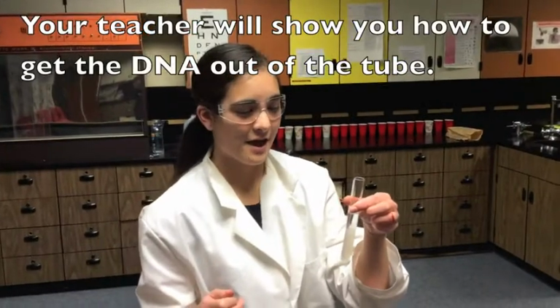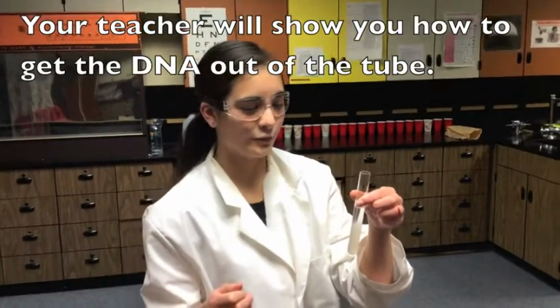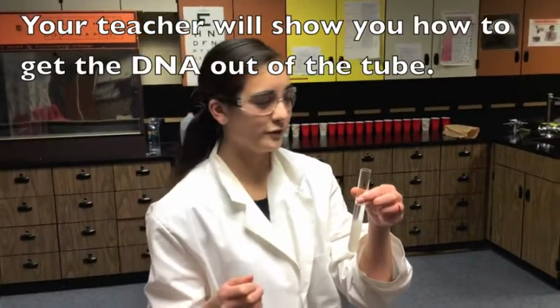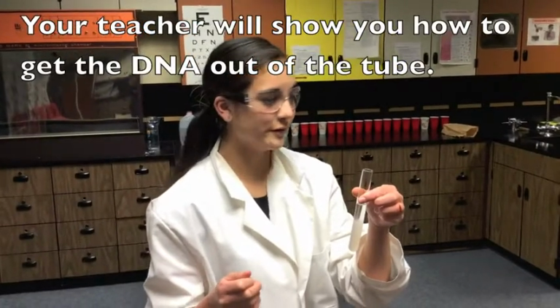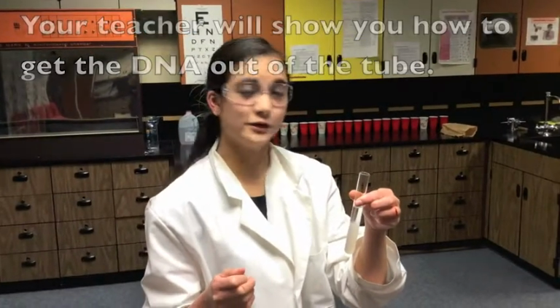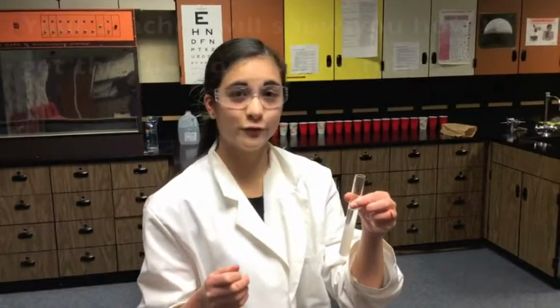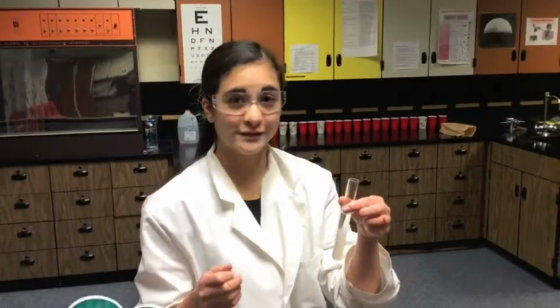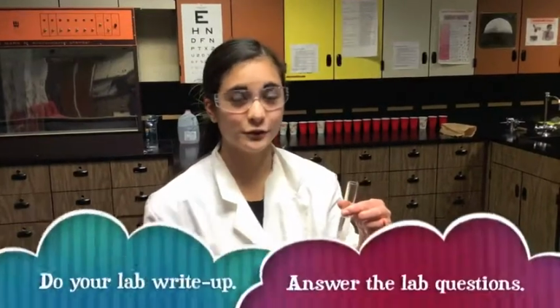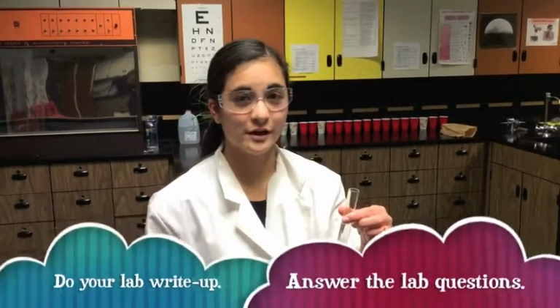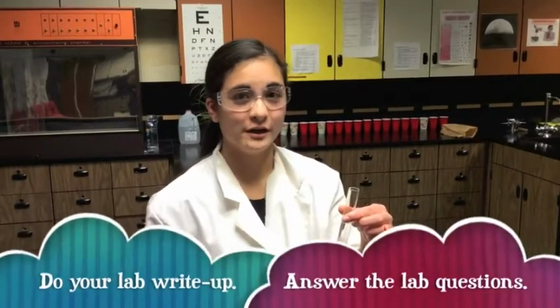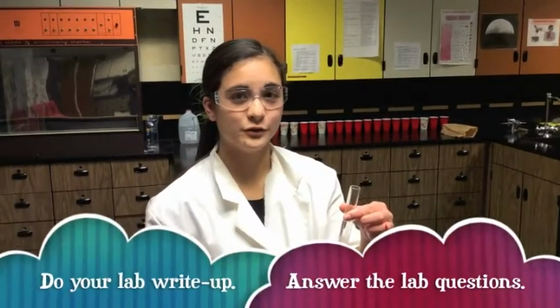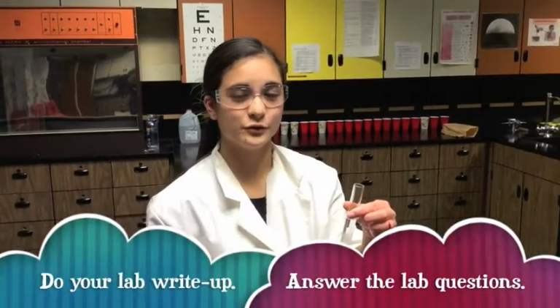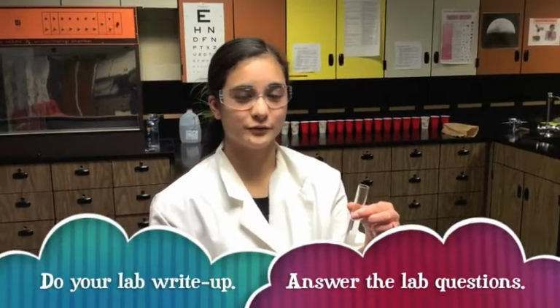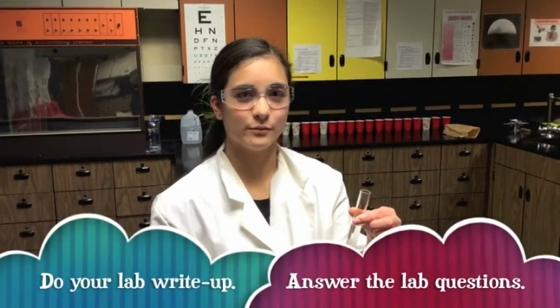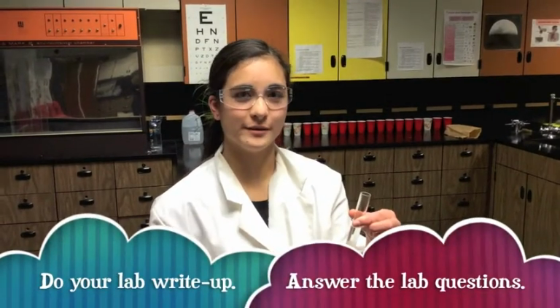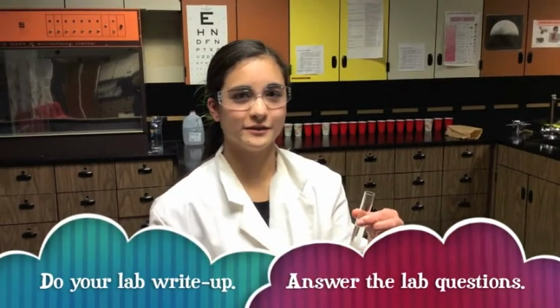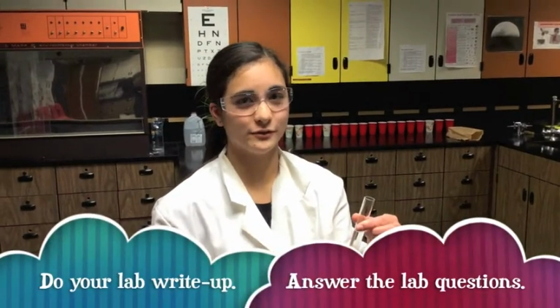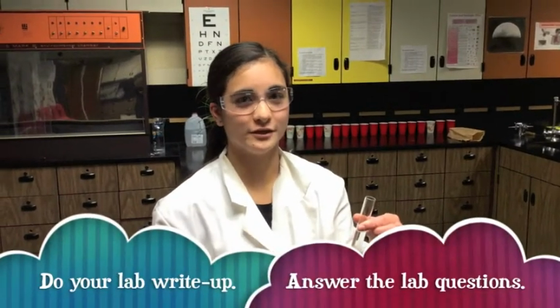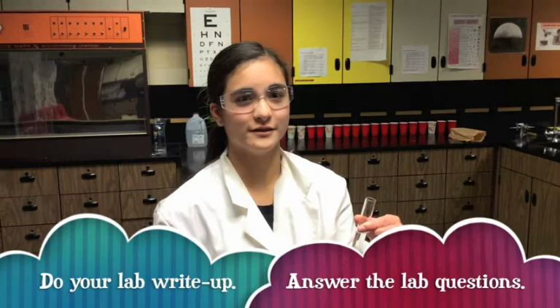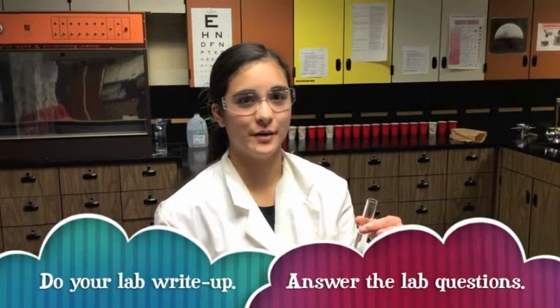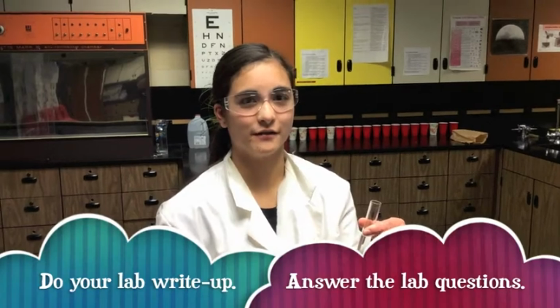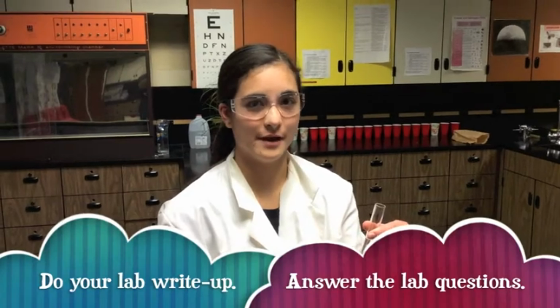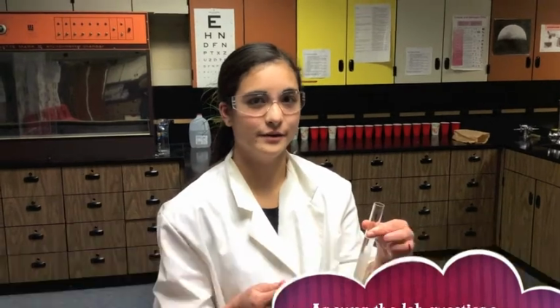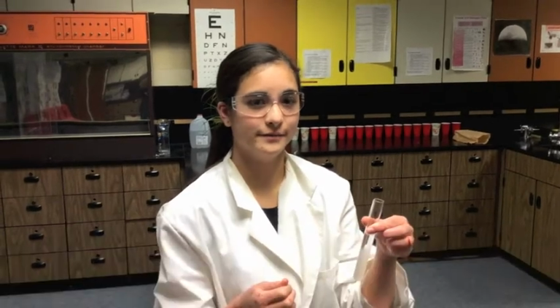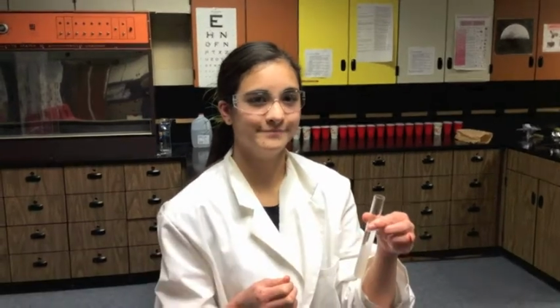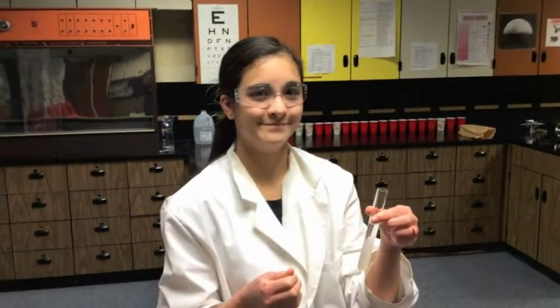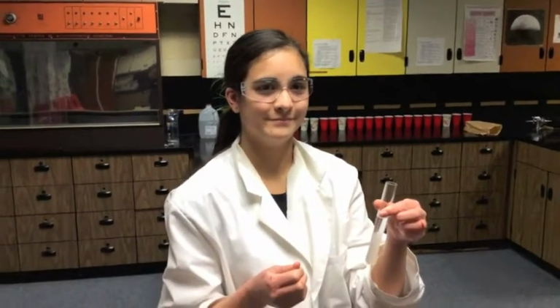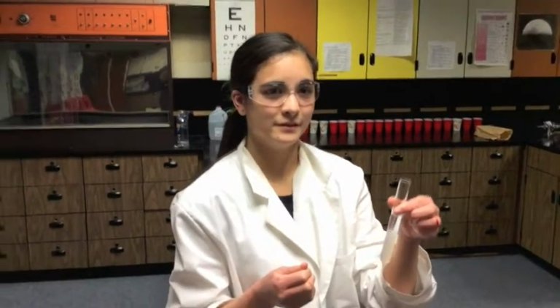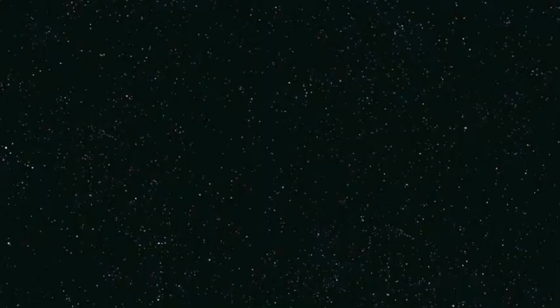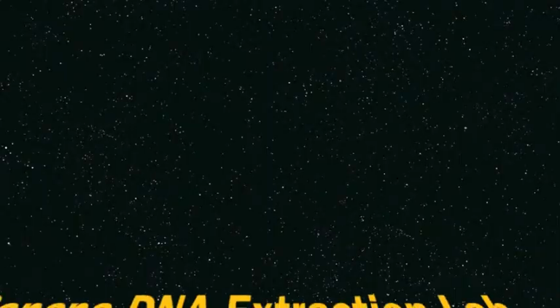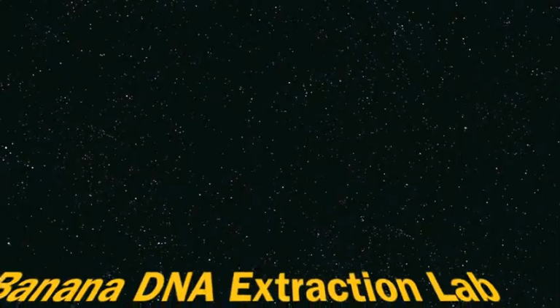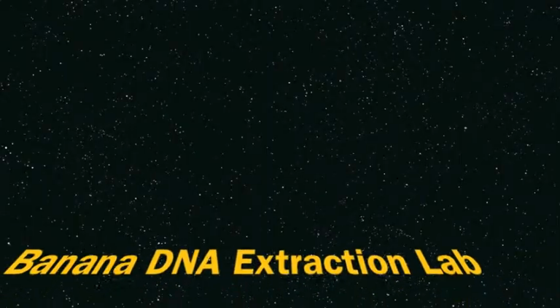Once you're all done with that, don't forget to do your lab write-up and answer the questions in the back of the lab.